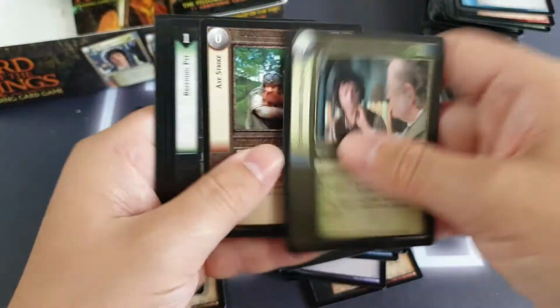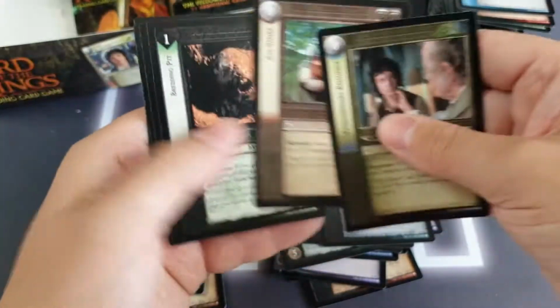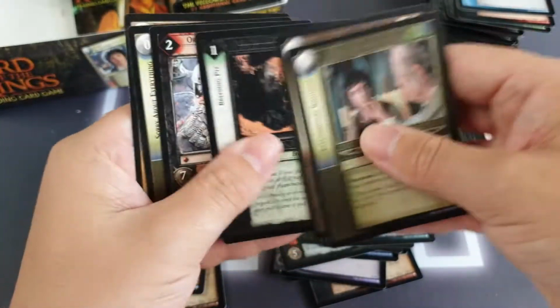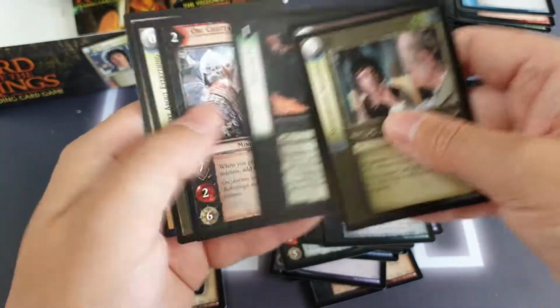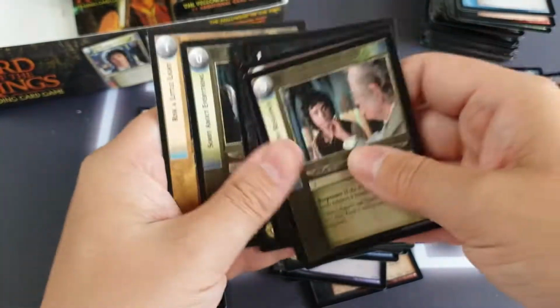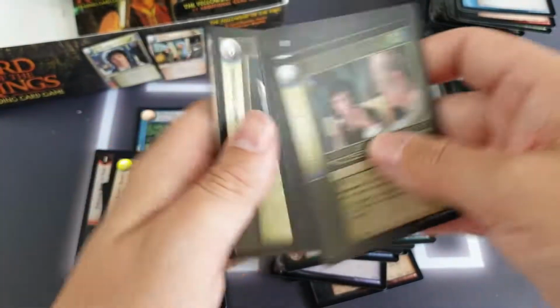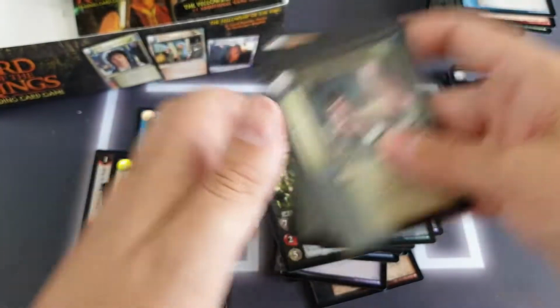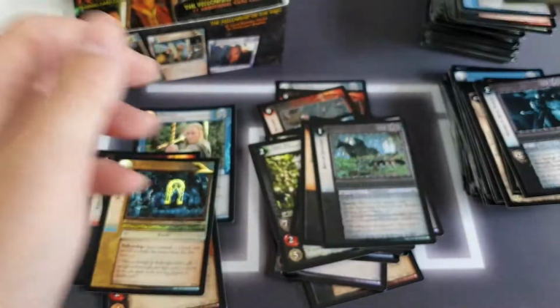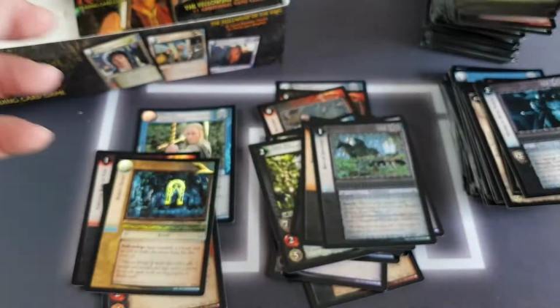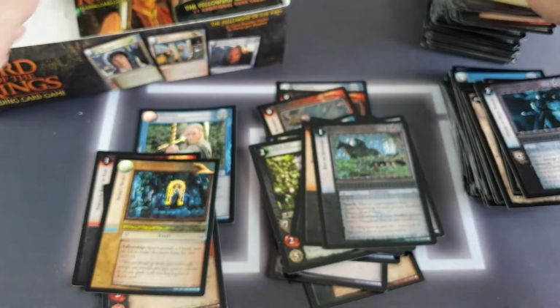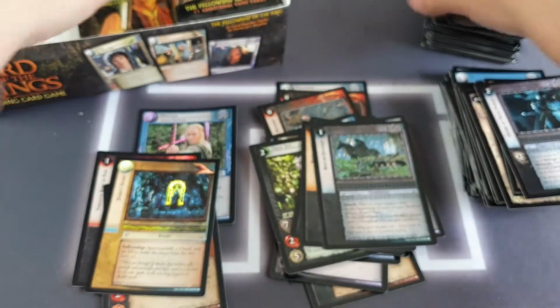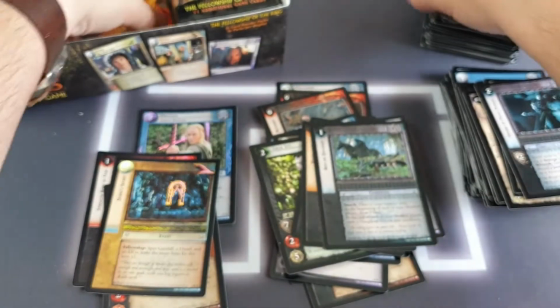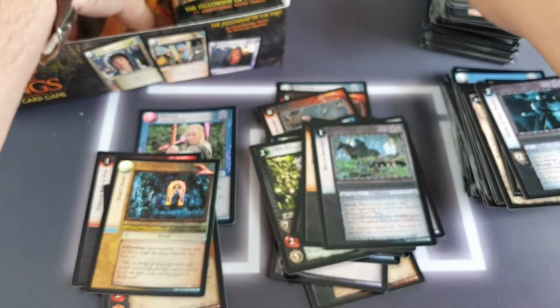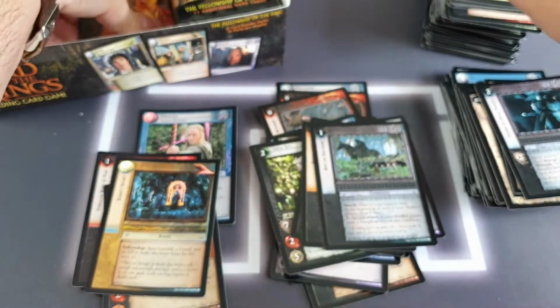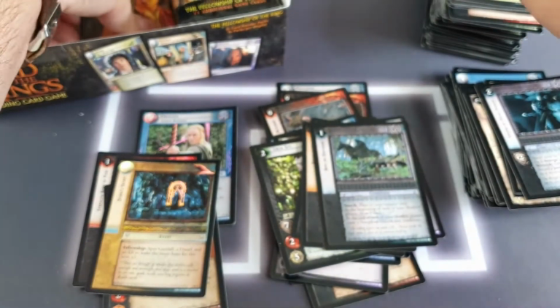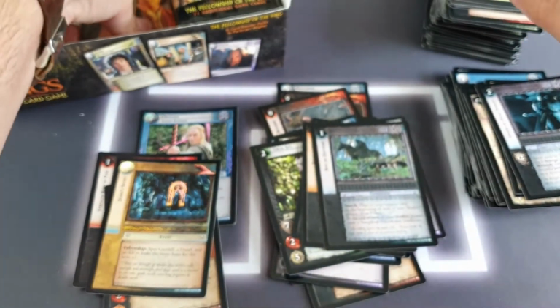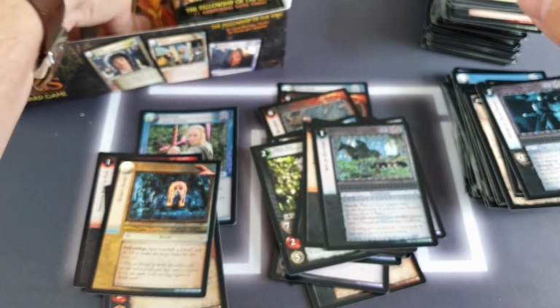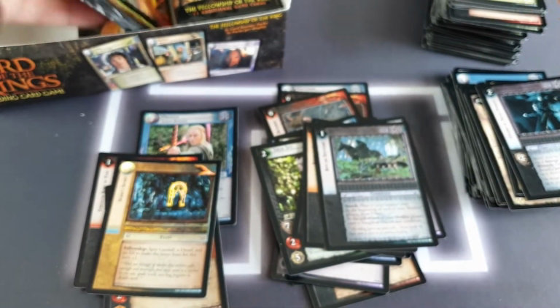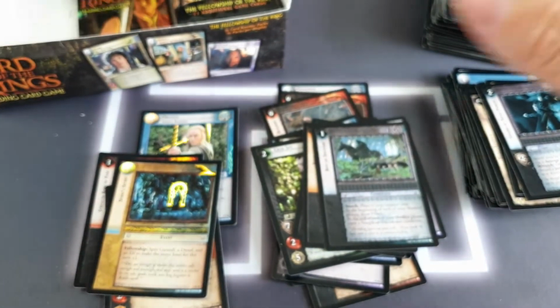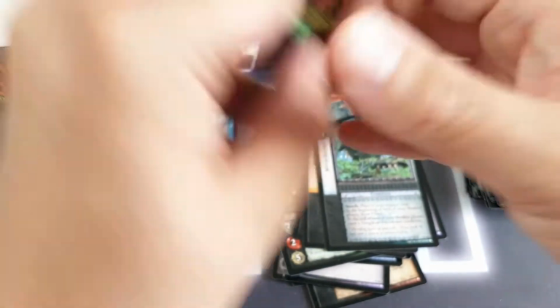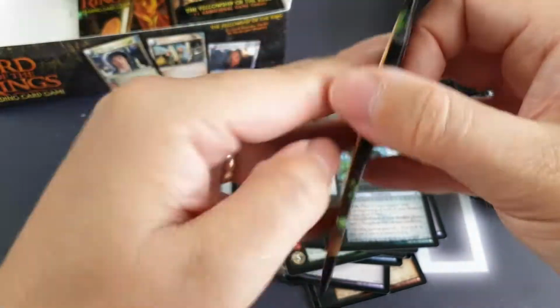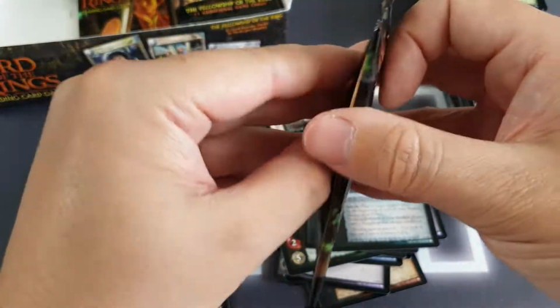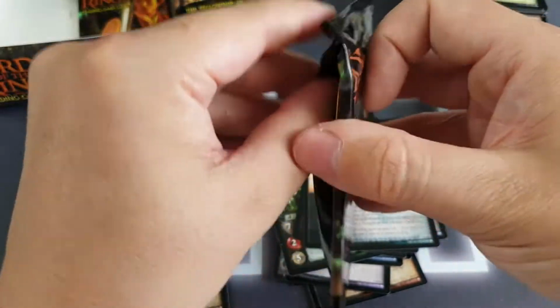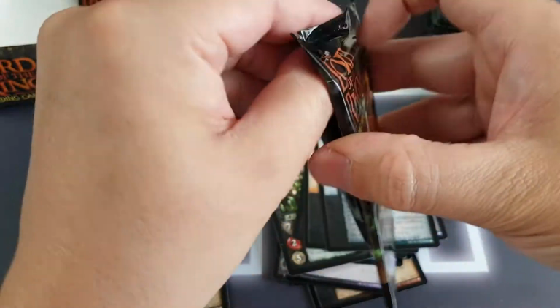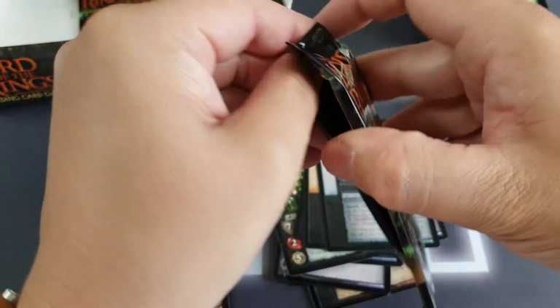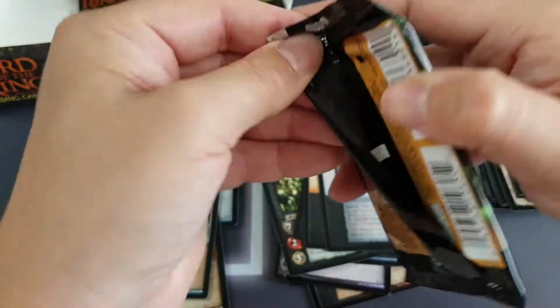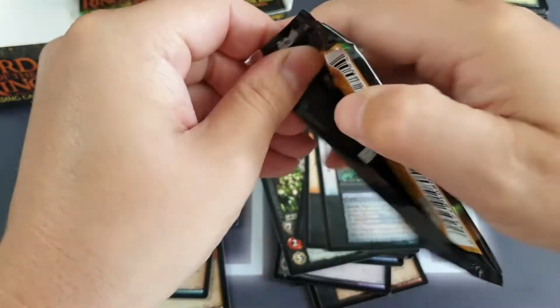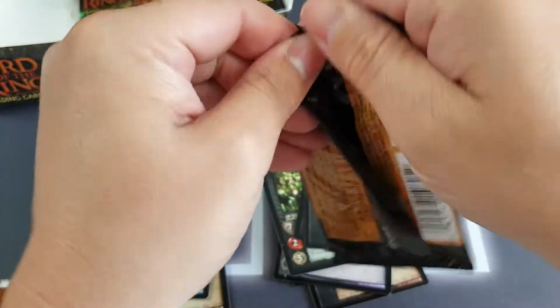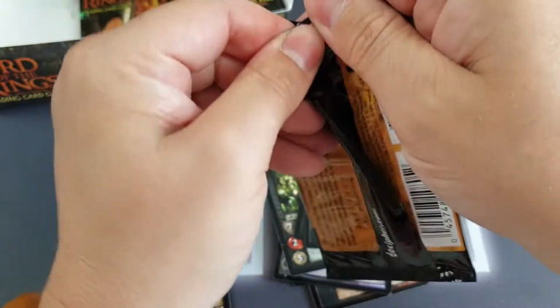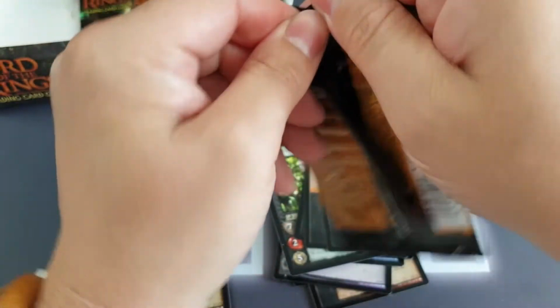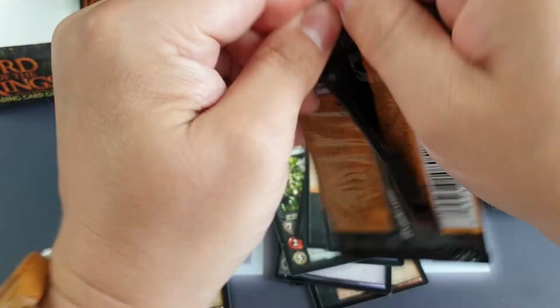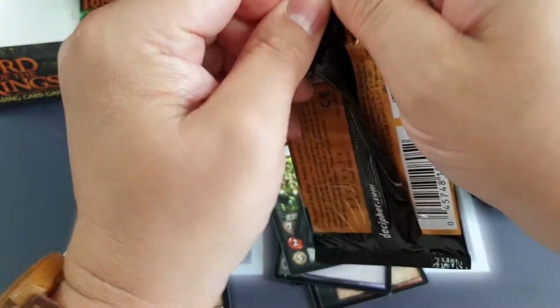A Sword of Minas Morgul, Master Proudfoot — fantastic, distant relative of Bilbo. We've got a Curse from Mordor and the rare is Bent on Discovery — another Dark Wraith culture condition card. We've got another common foil! I don't think we're going to have any luck getting the rares as foils, but that looks pretty cool.